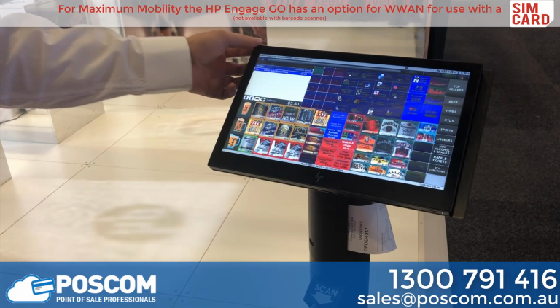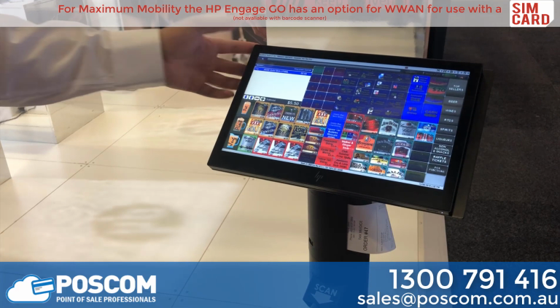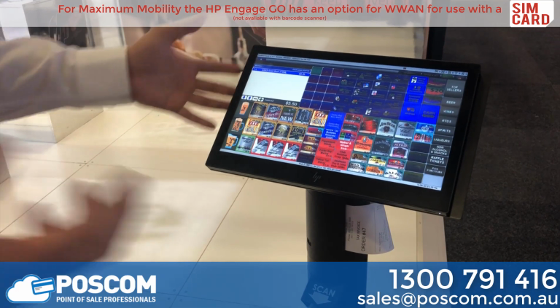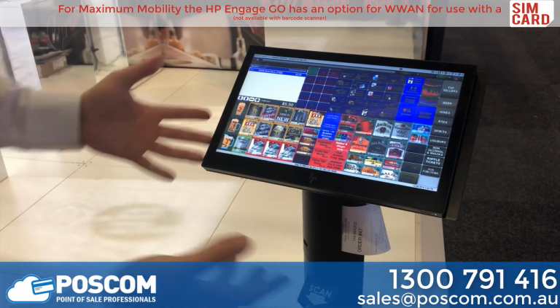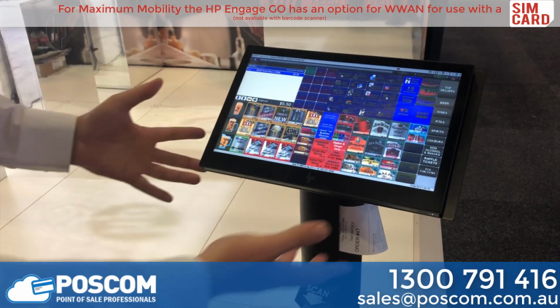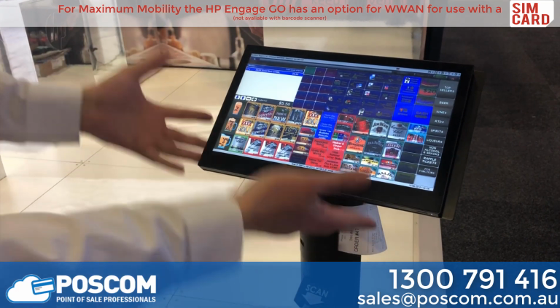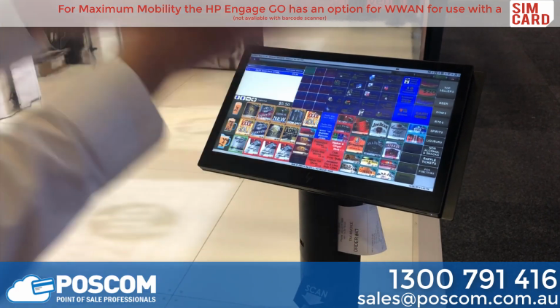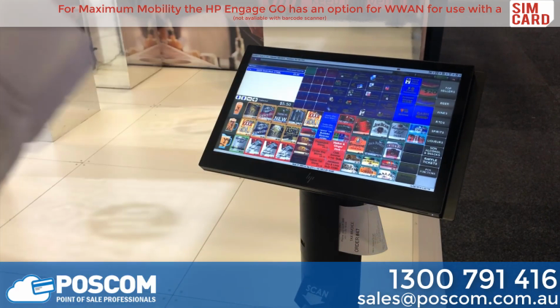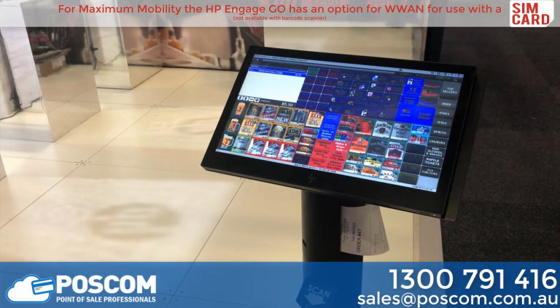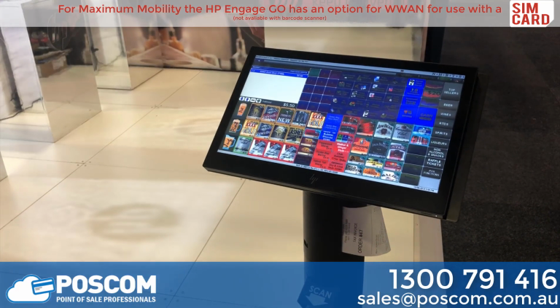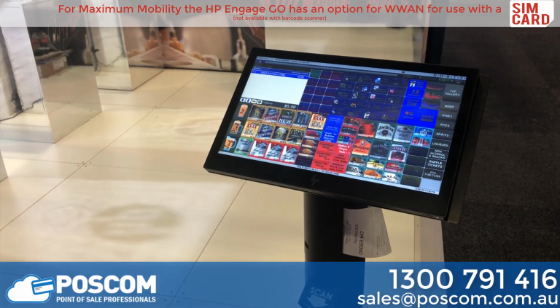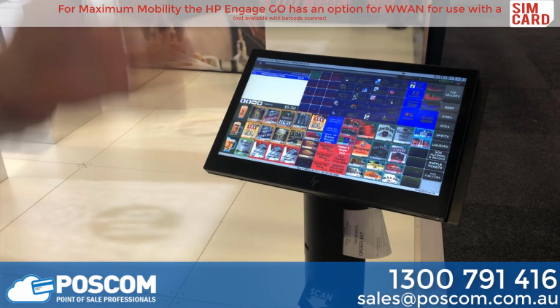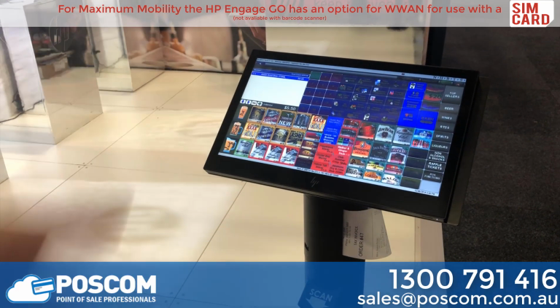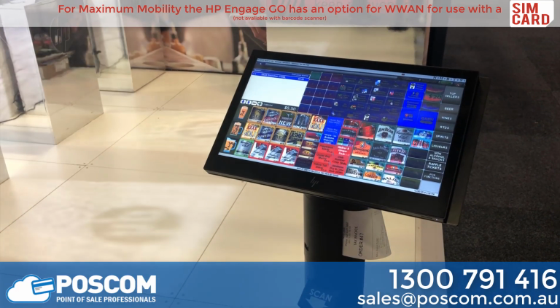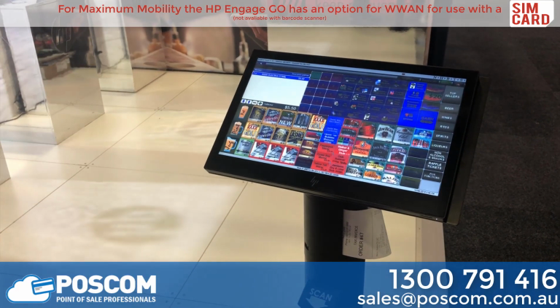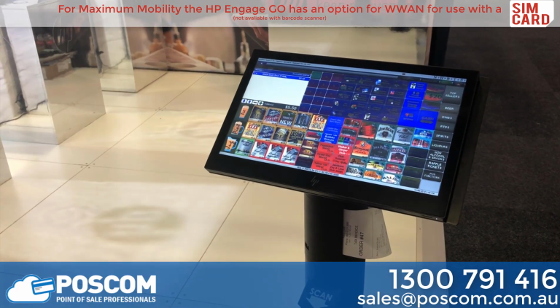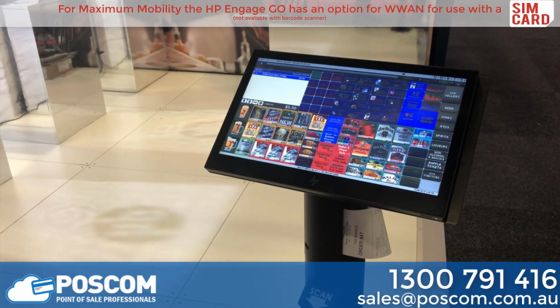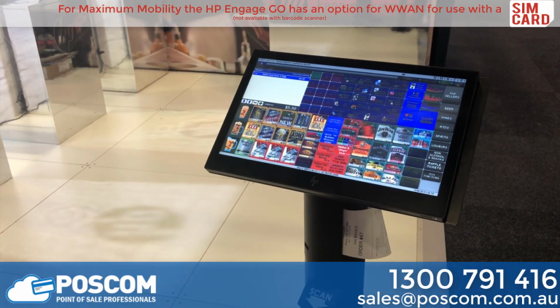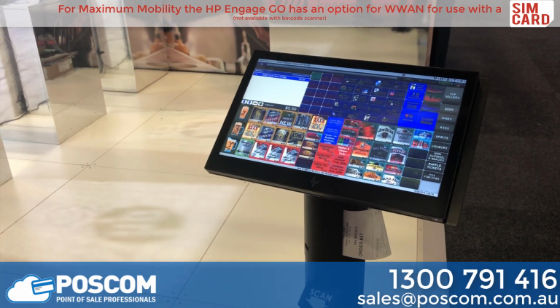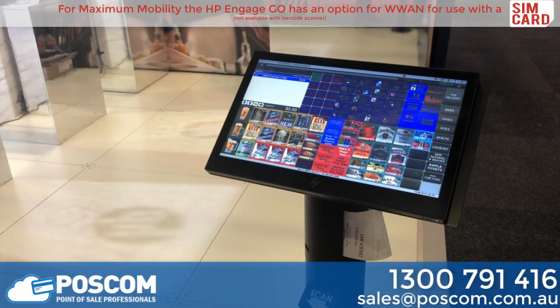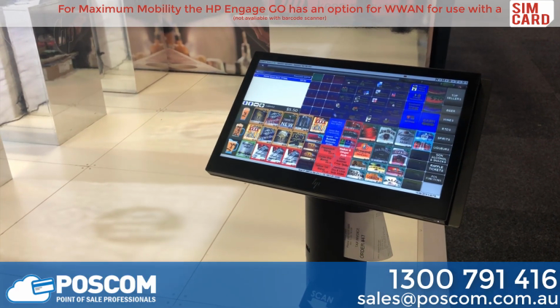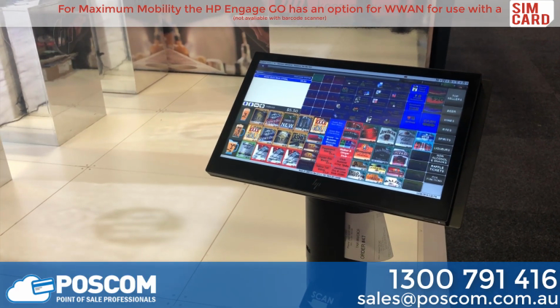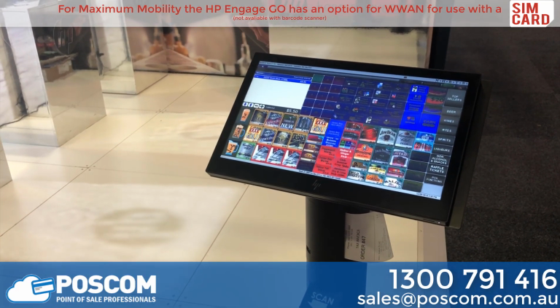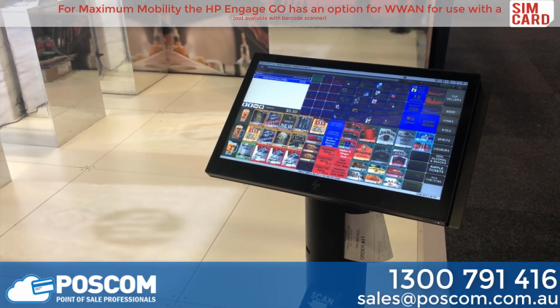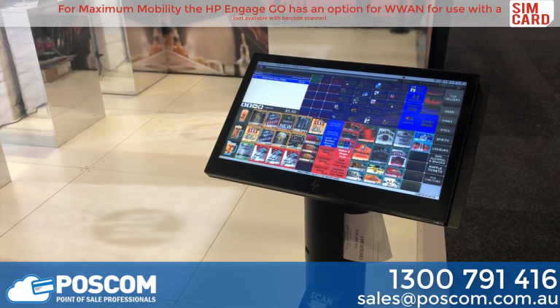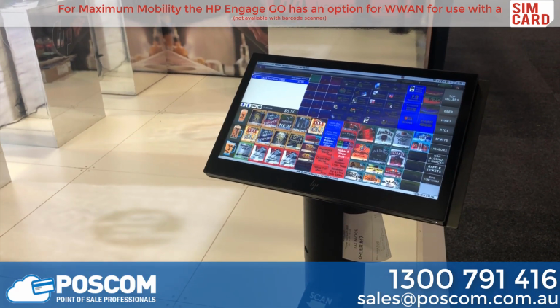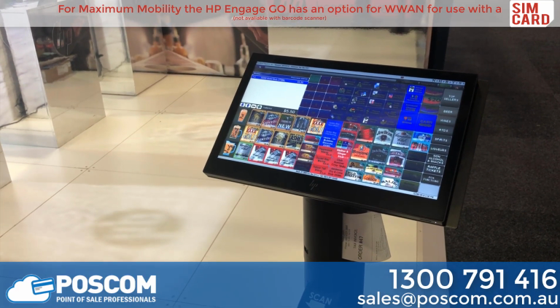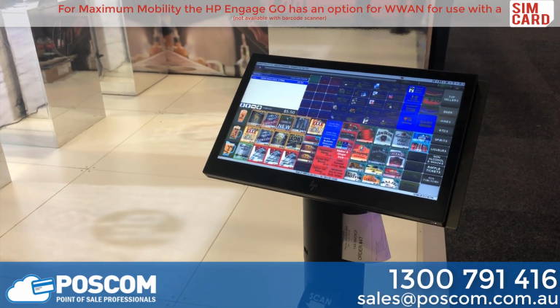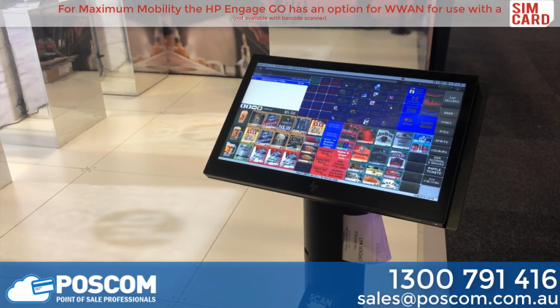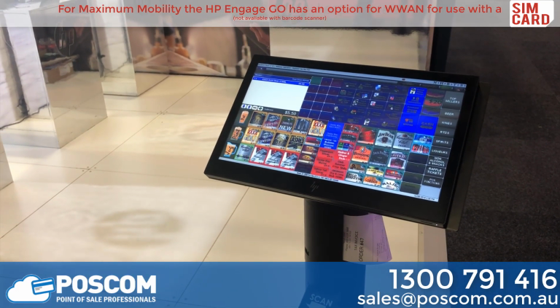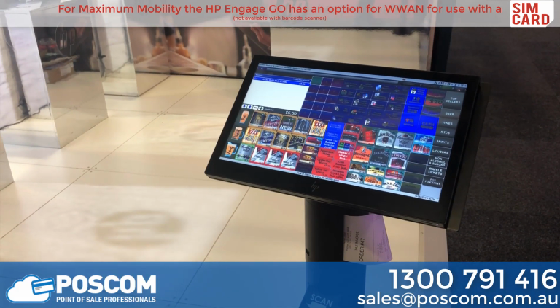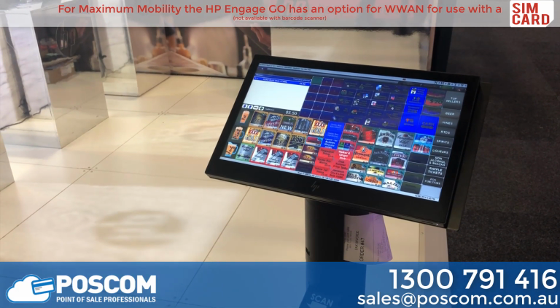So you can actually pick the device up, take it away, use it for customer interactive sales or solutions, and come back and dock it.